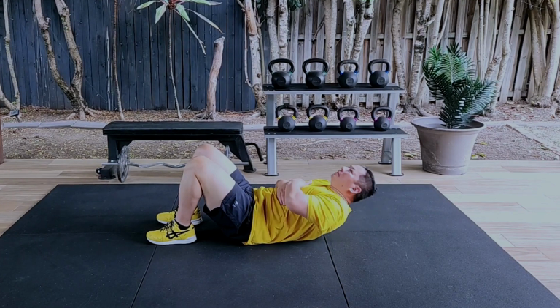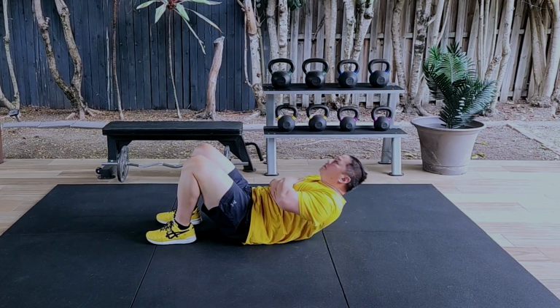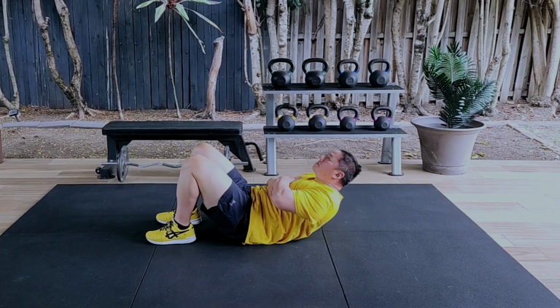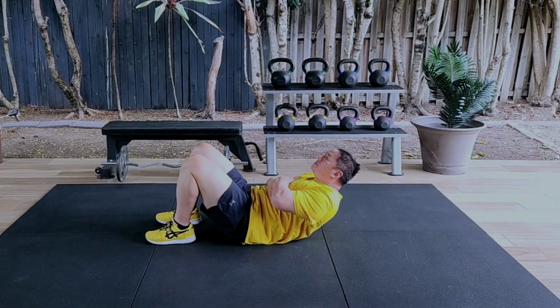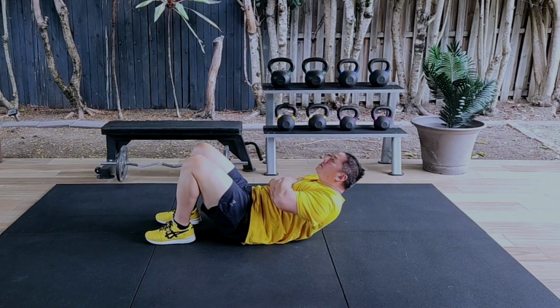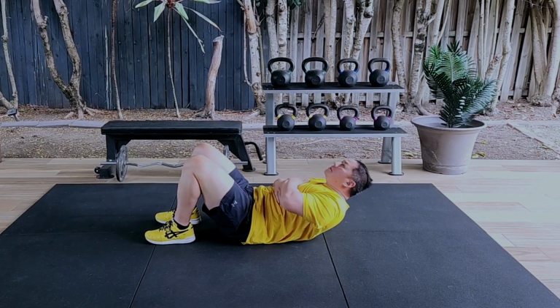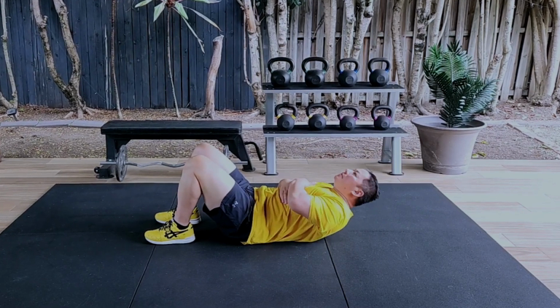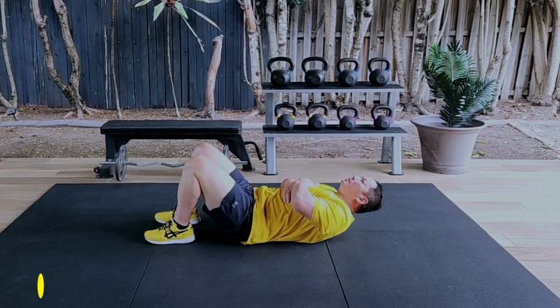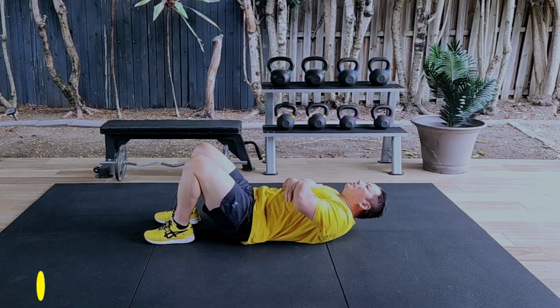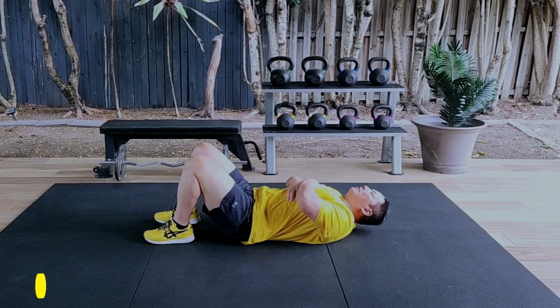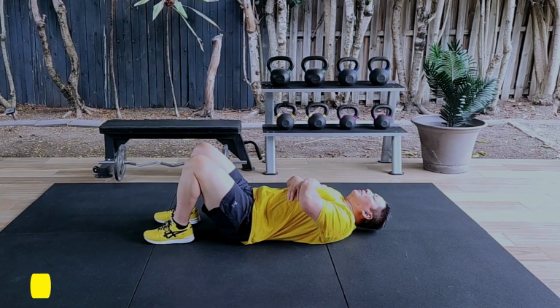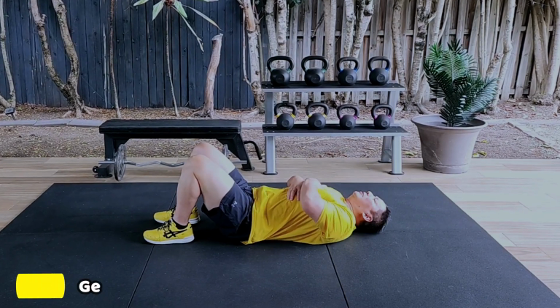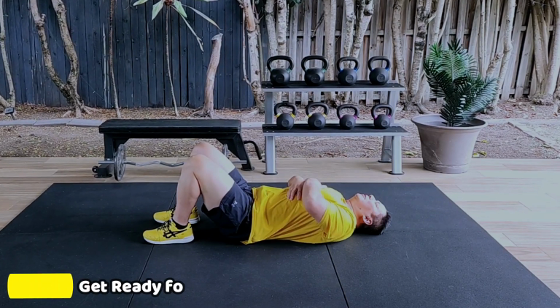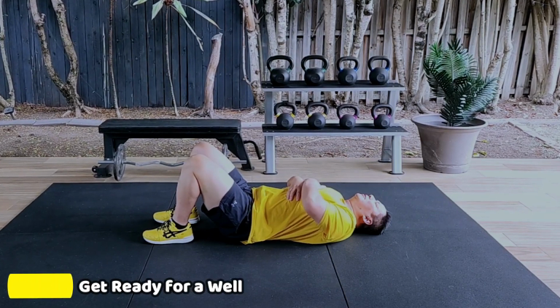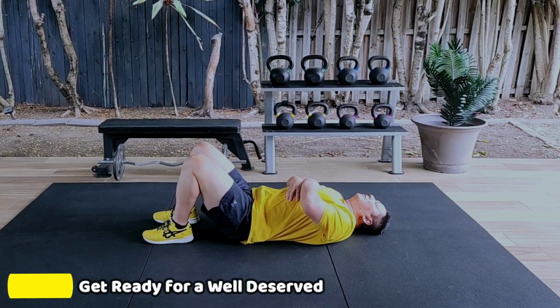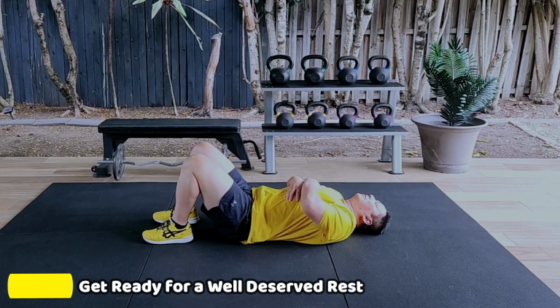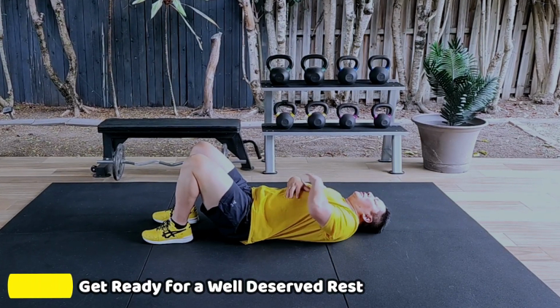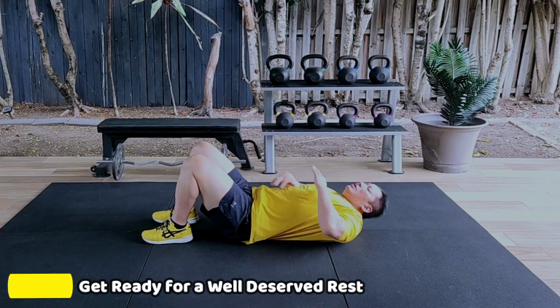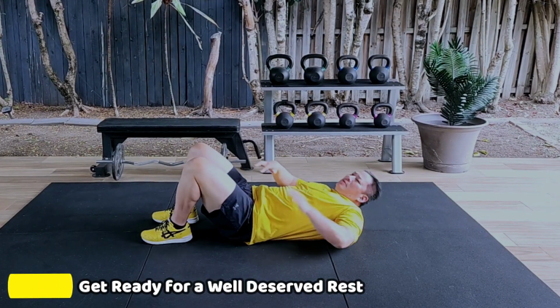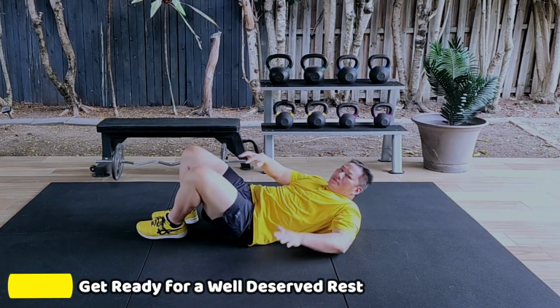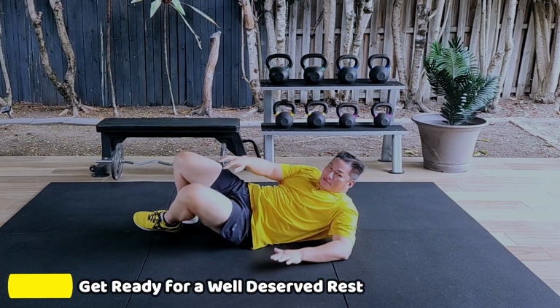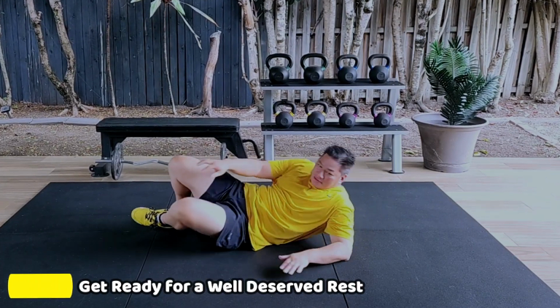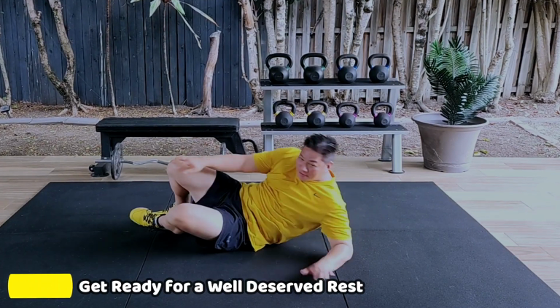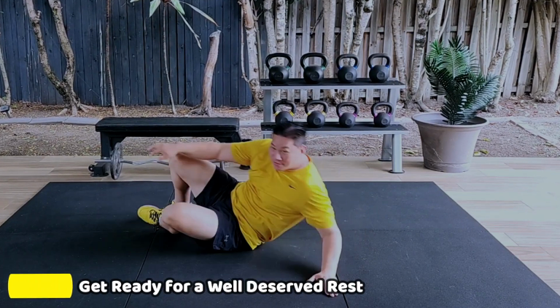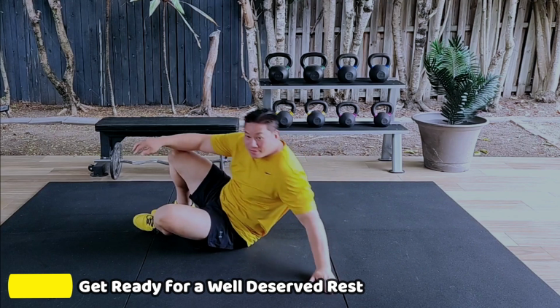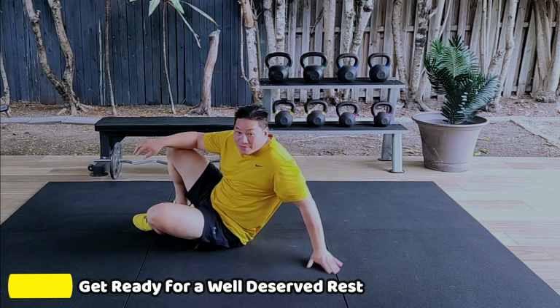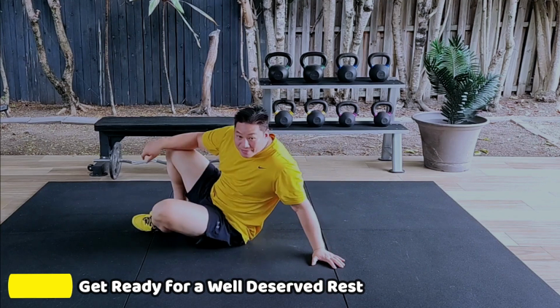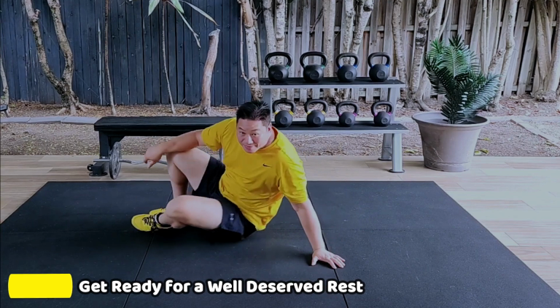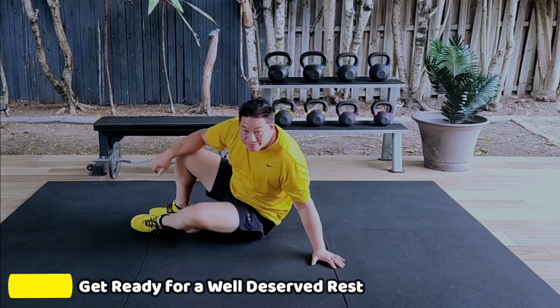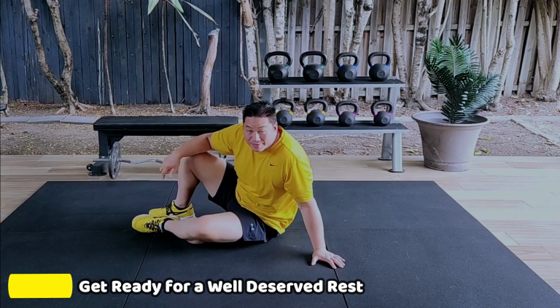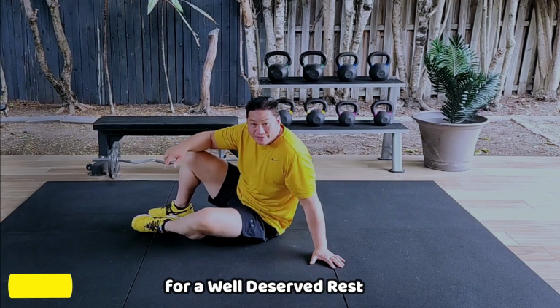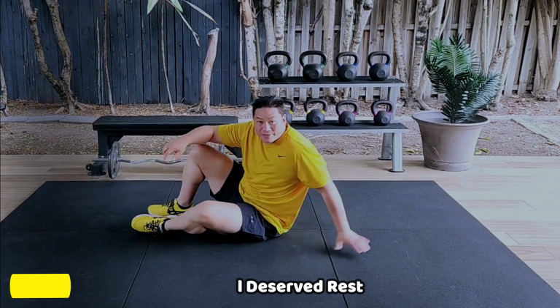A few more repetitions. And get ready for a well-deserved rest in three, two, one.